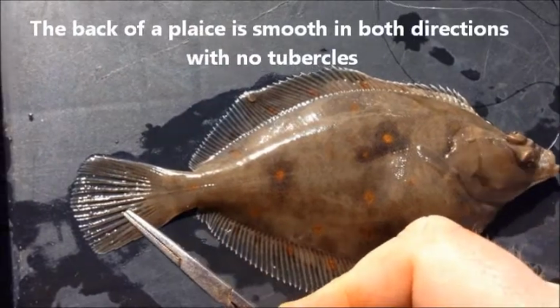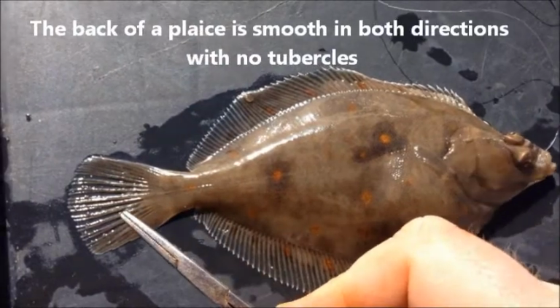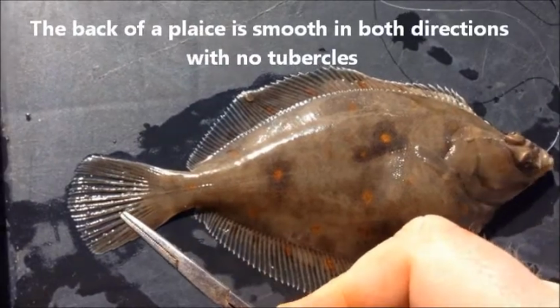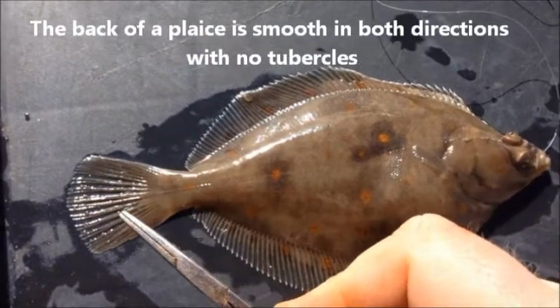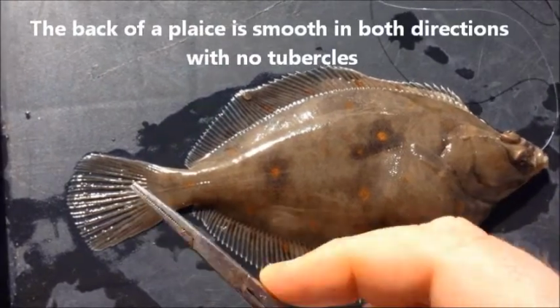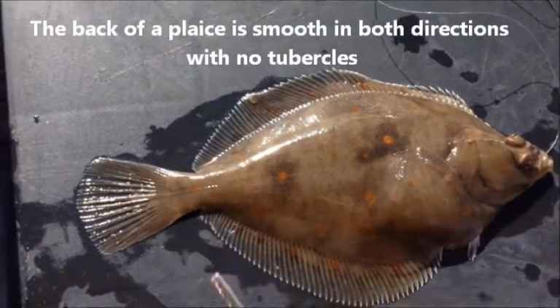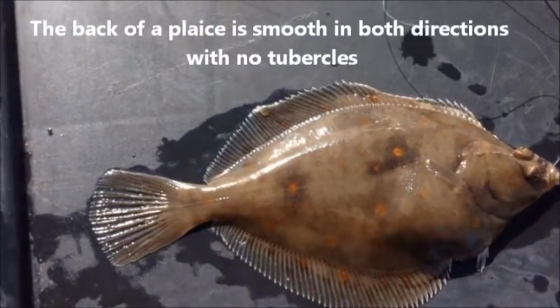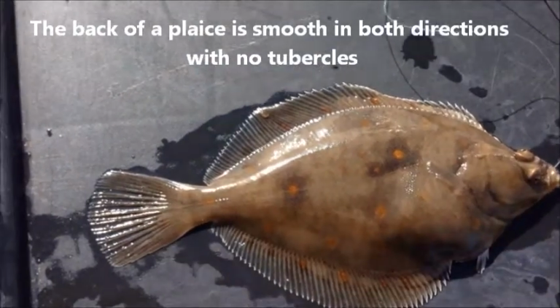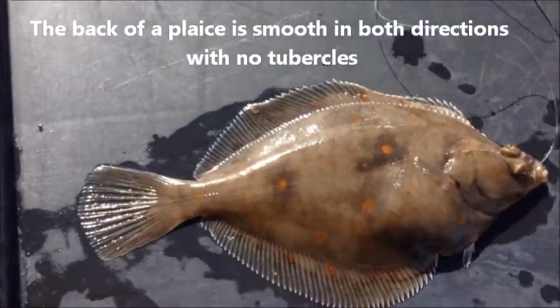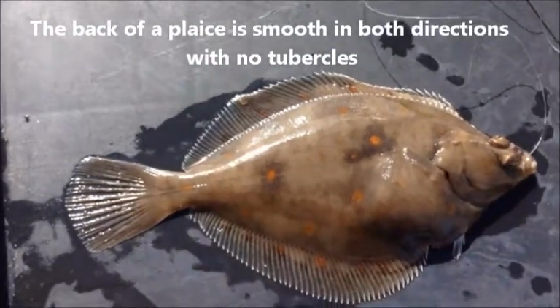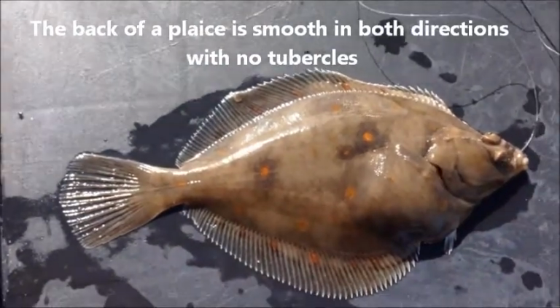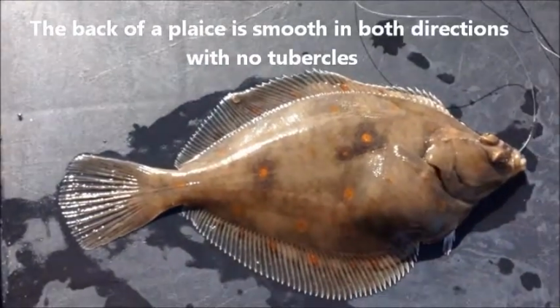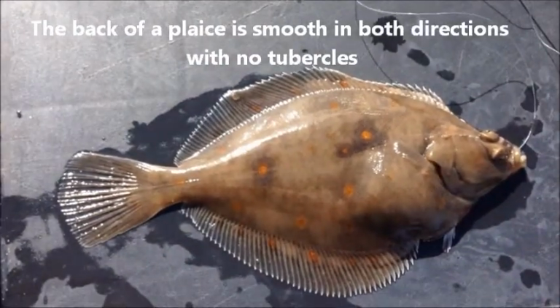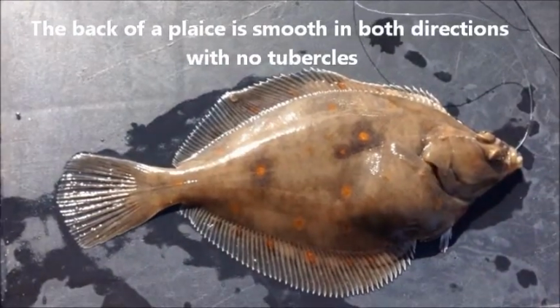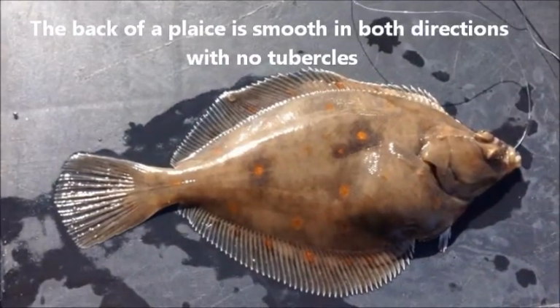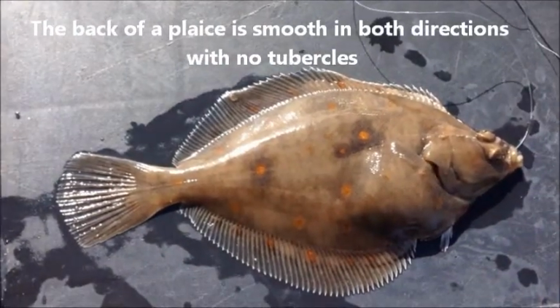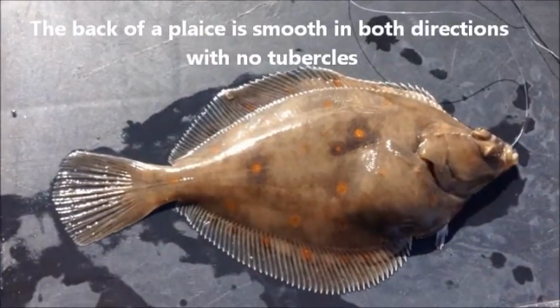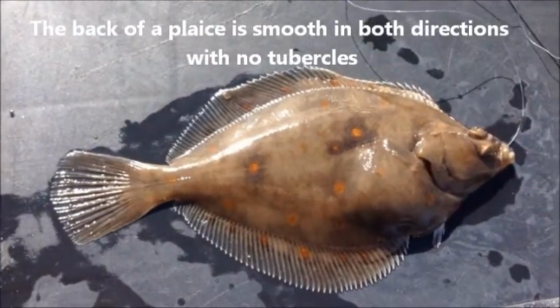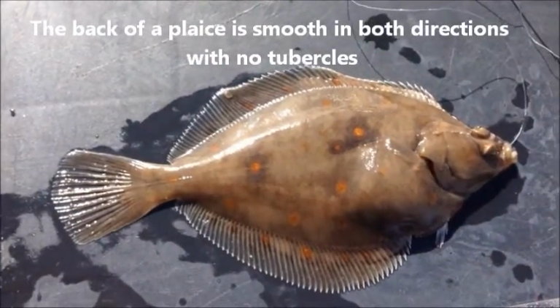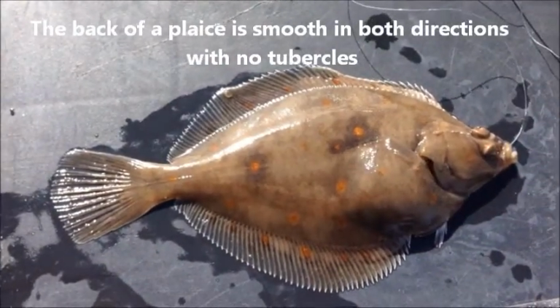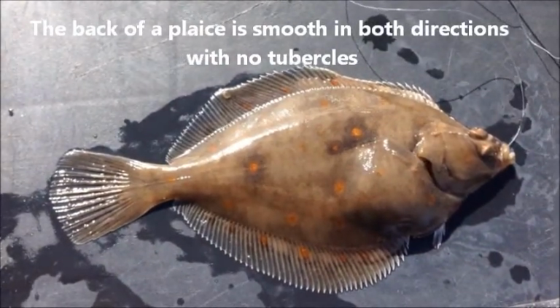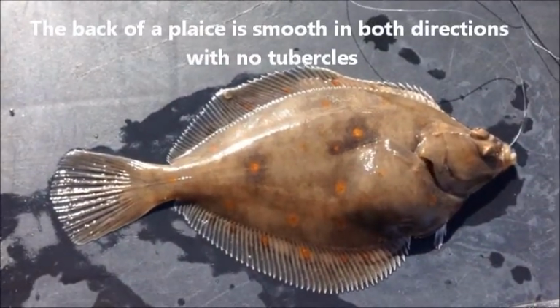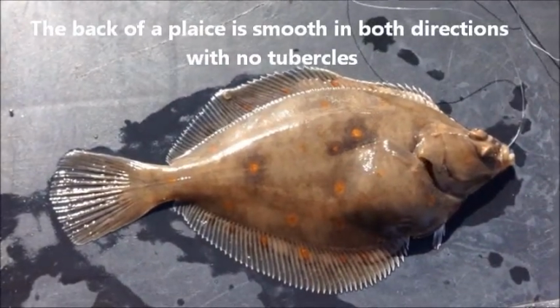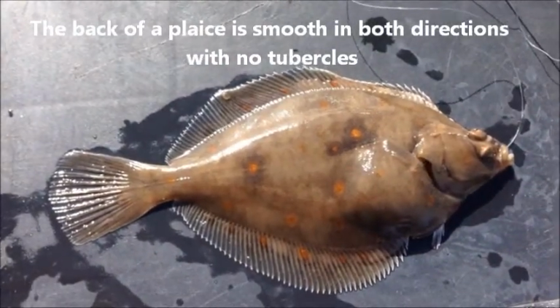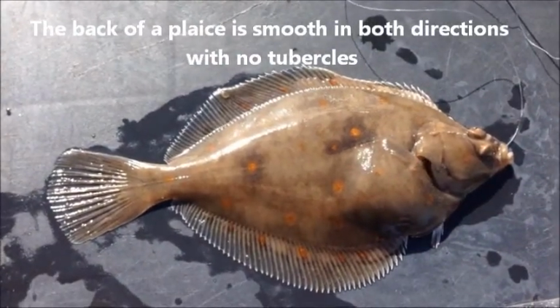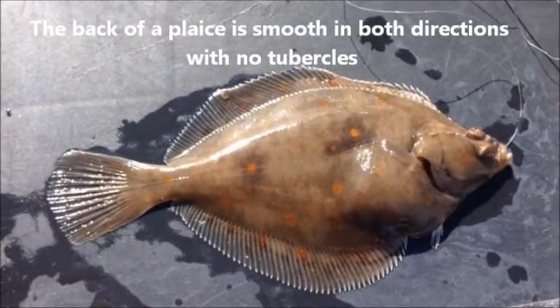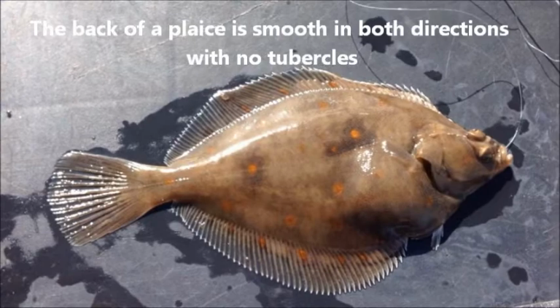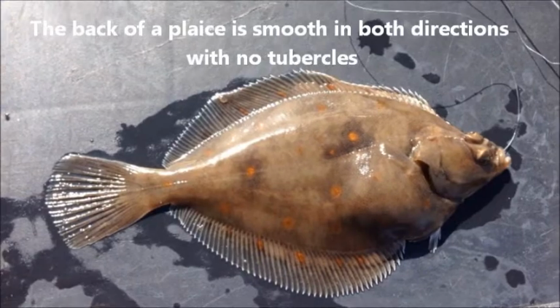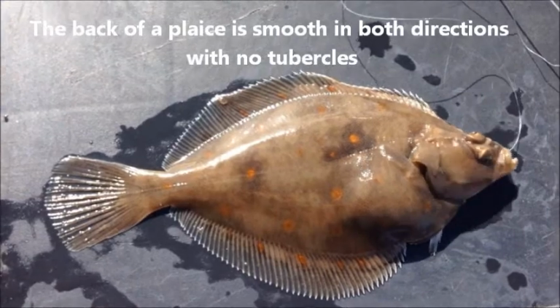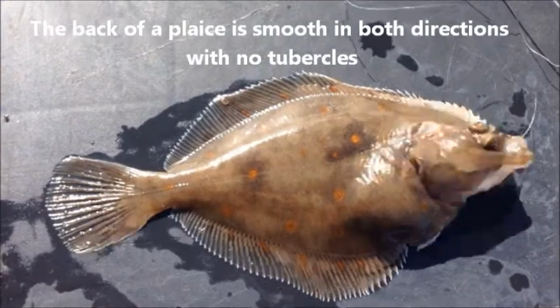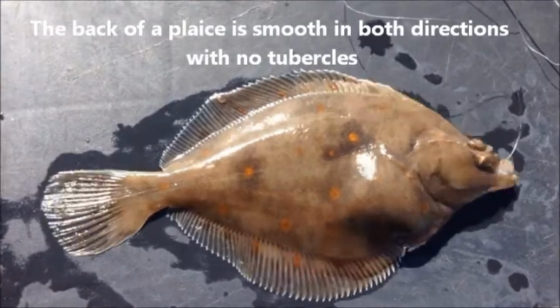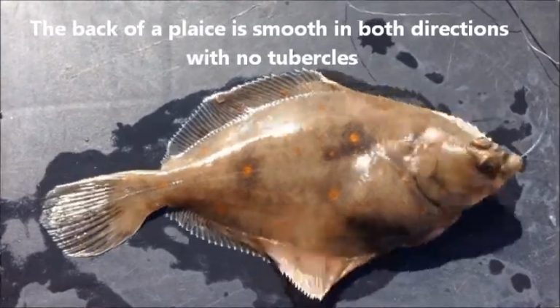The back of the fish is completely smooth, unlike a dab where if you rubbed it from tail to head it would be rough.